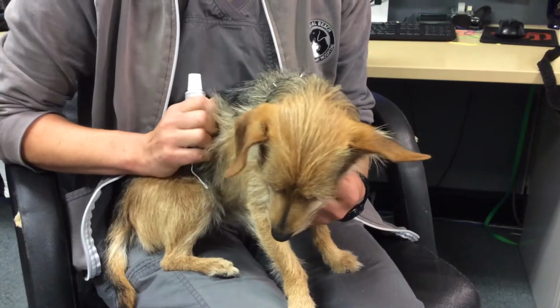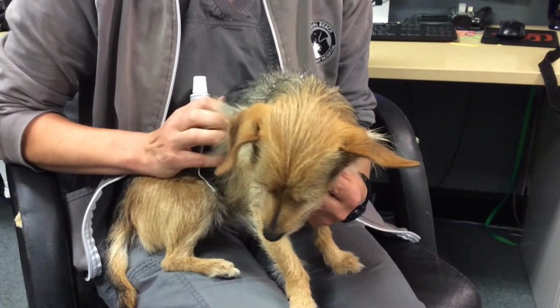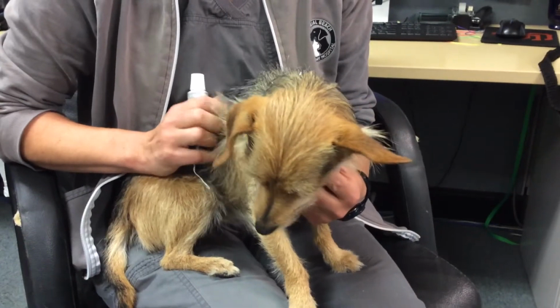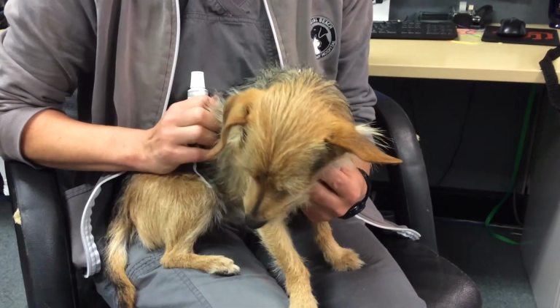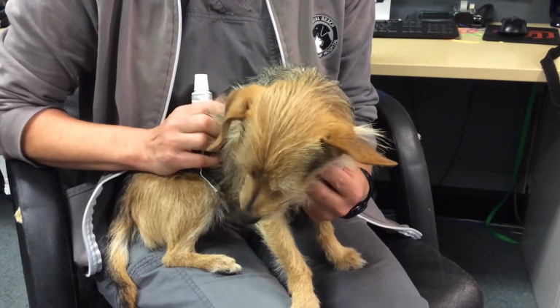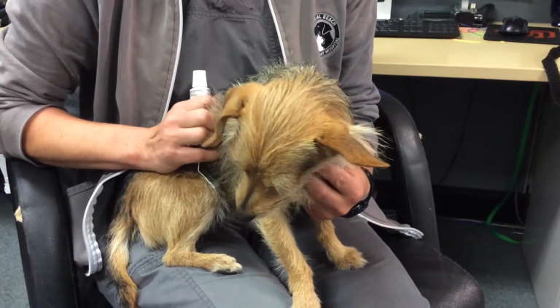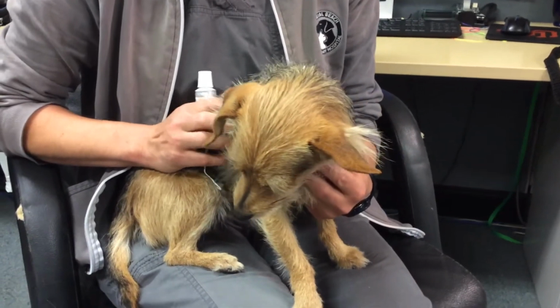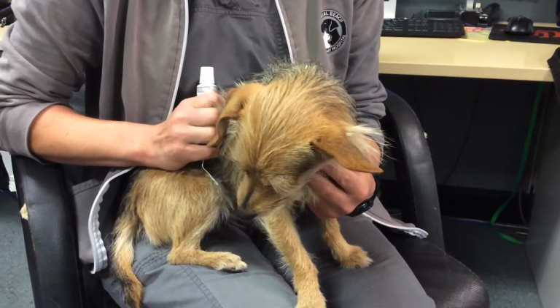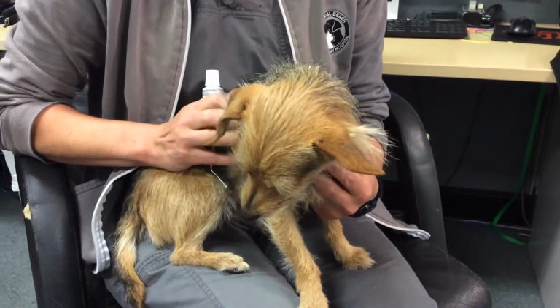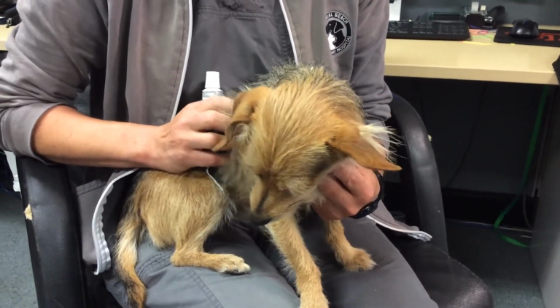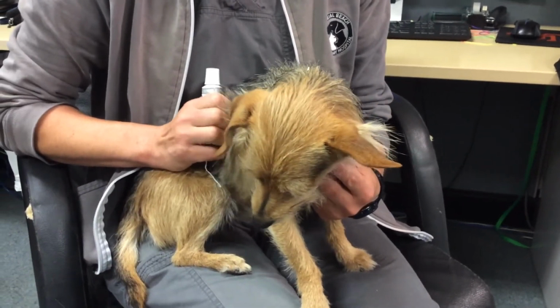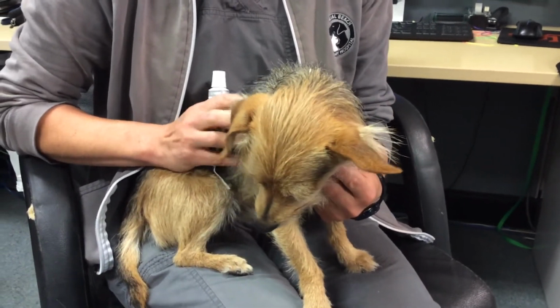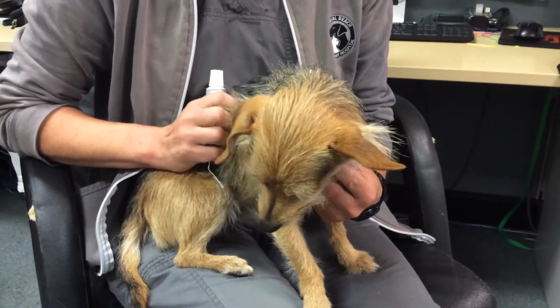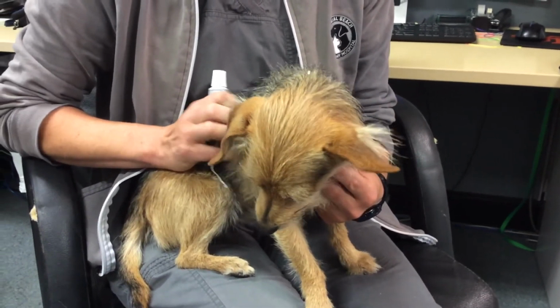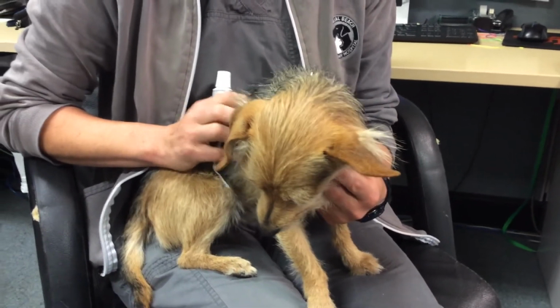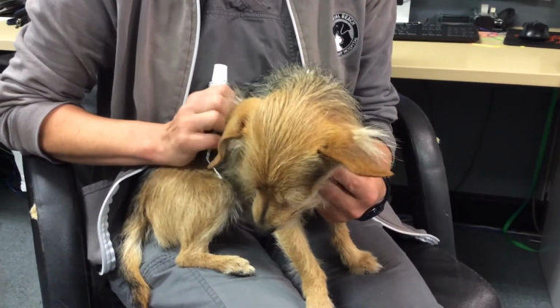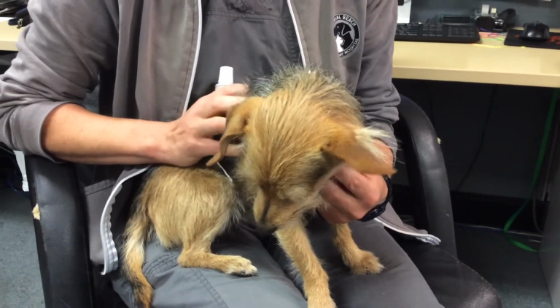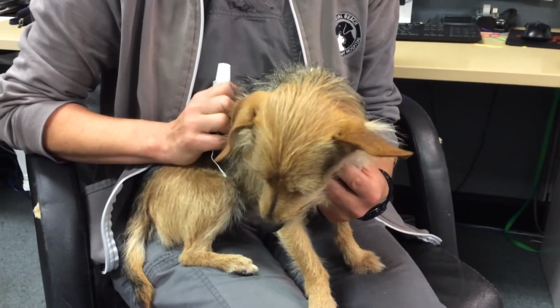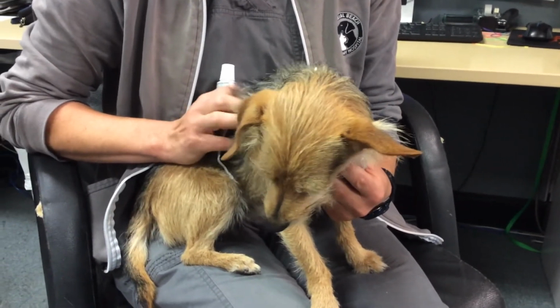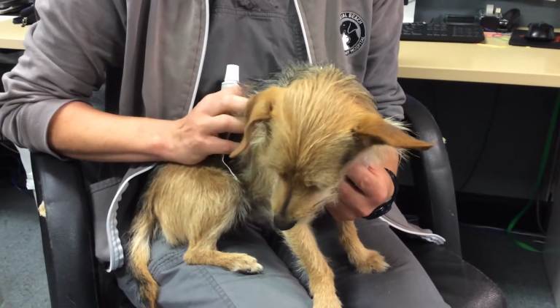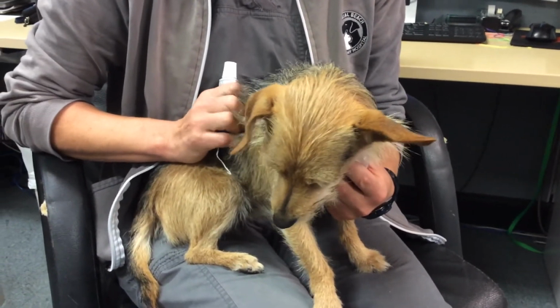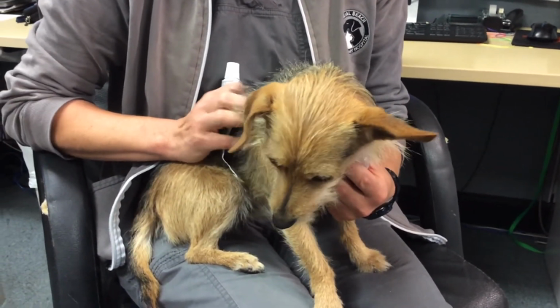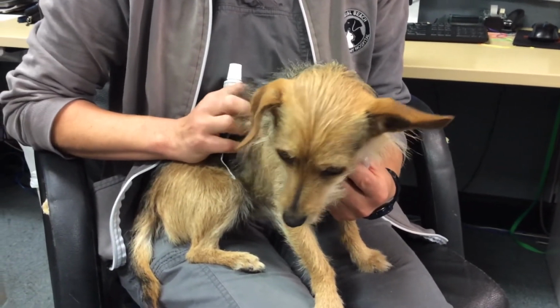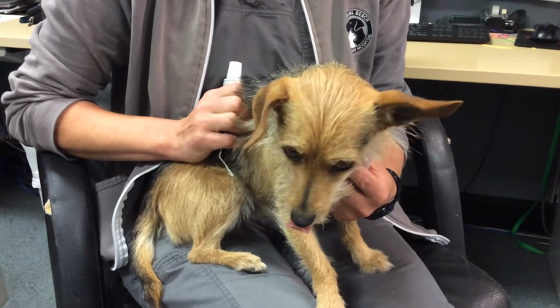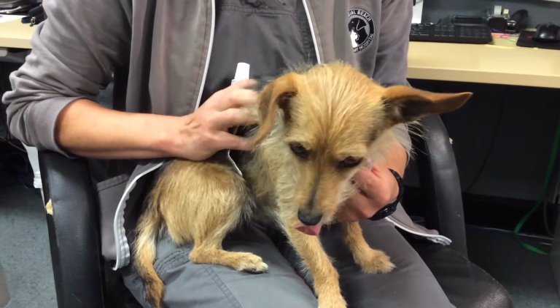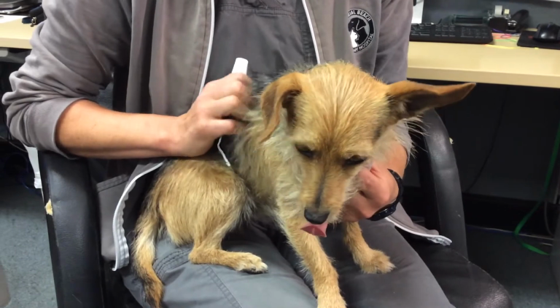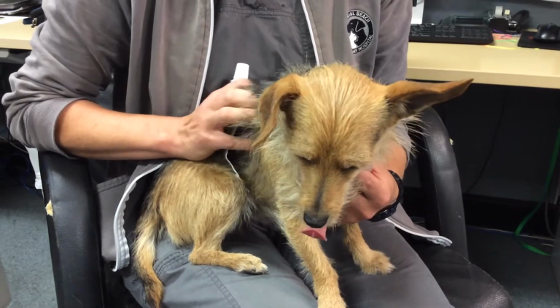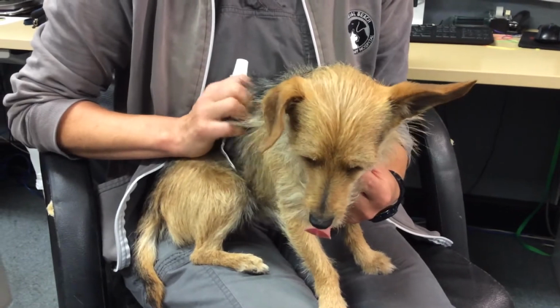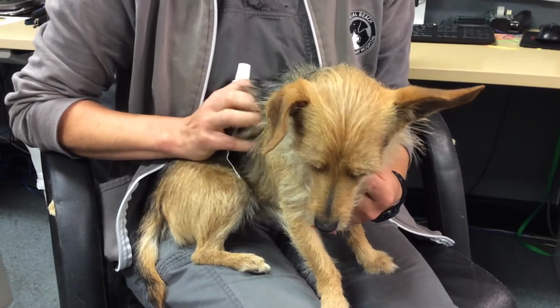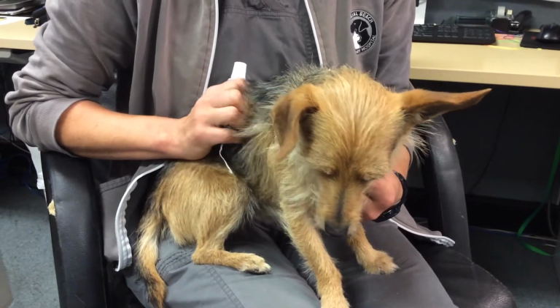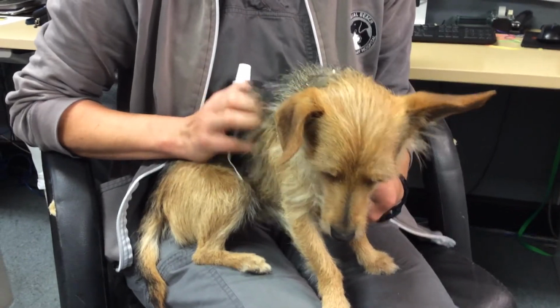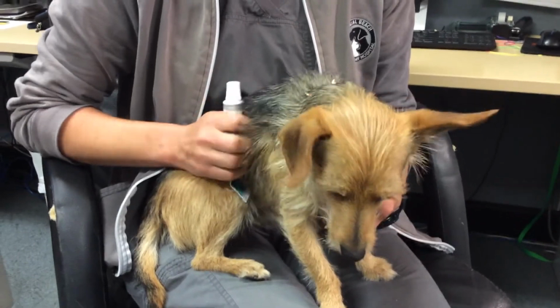This morning Dr. Jorgensen is going to show us how to brush her dog Percy's teeth with a finger toothbrush.